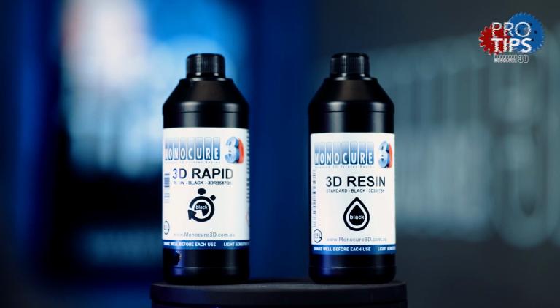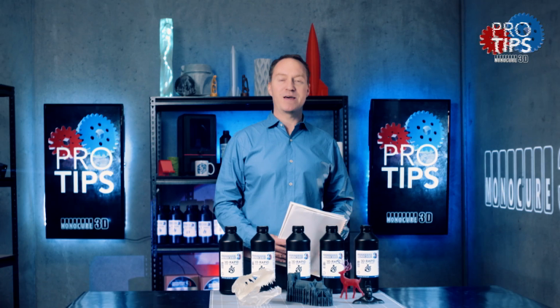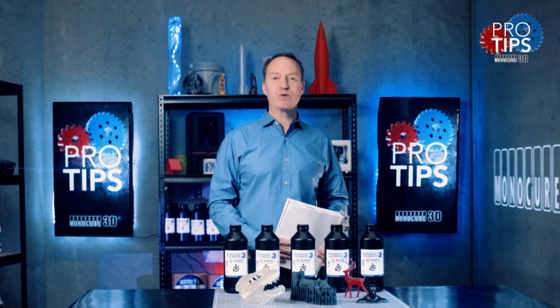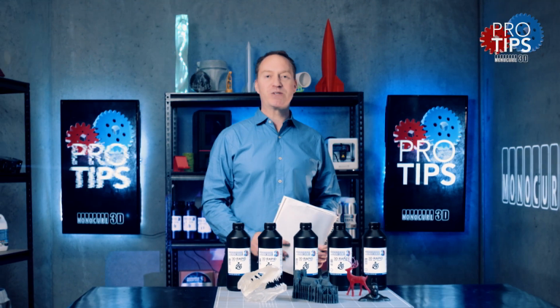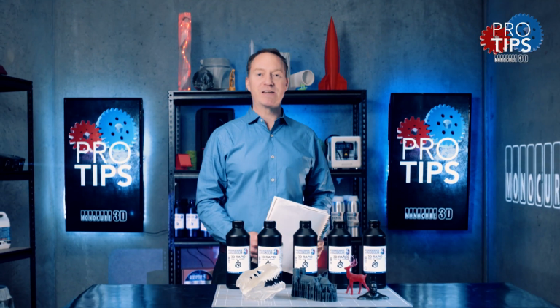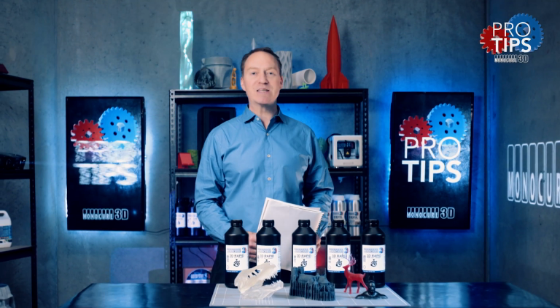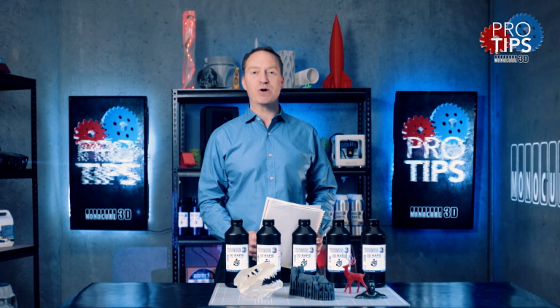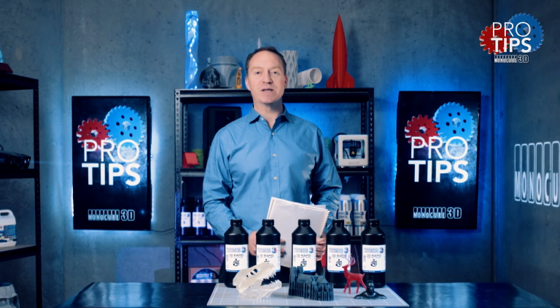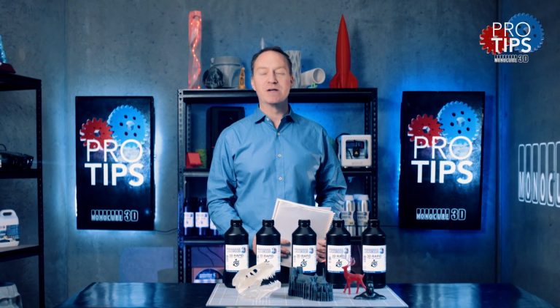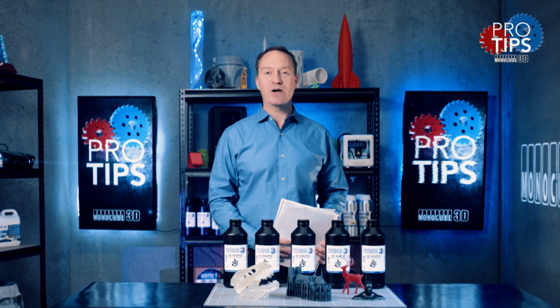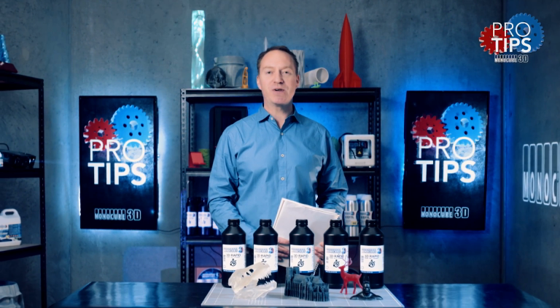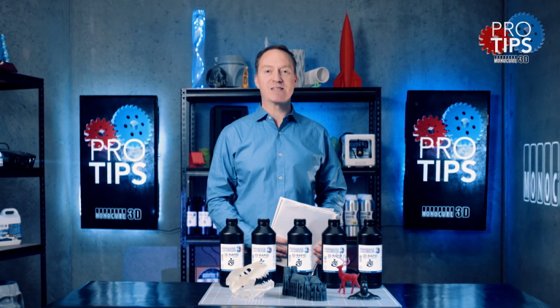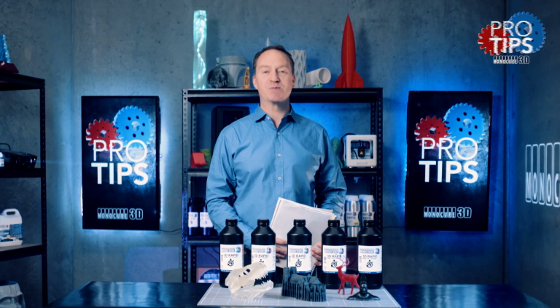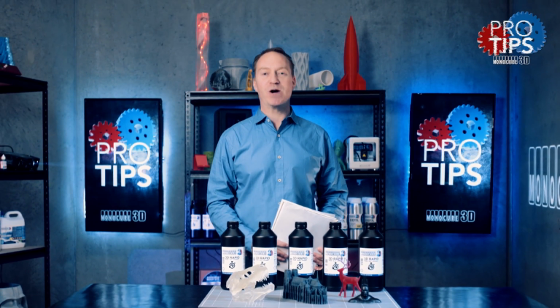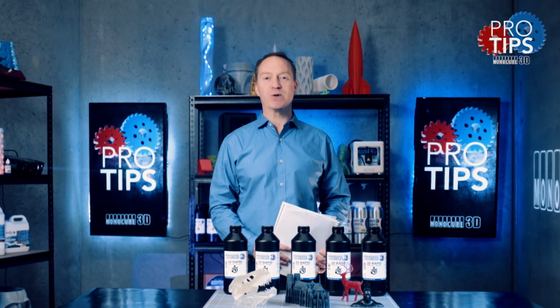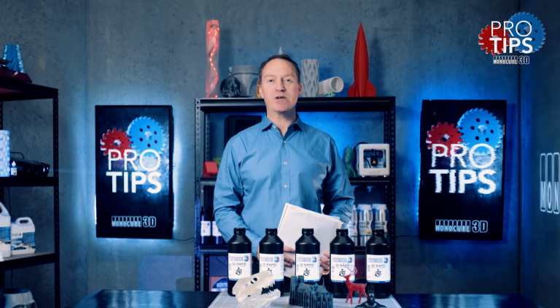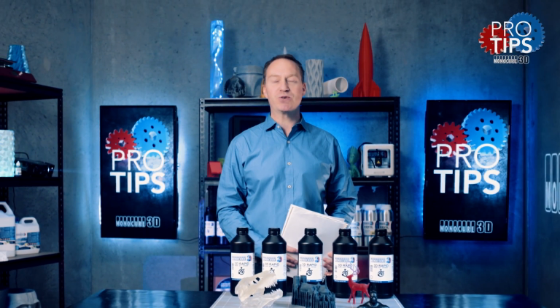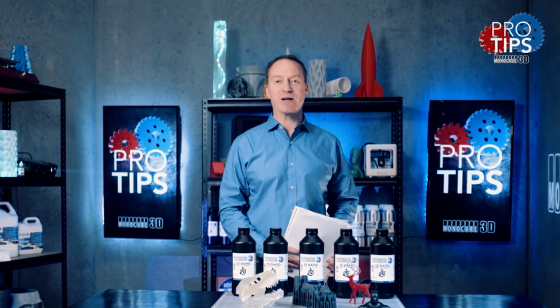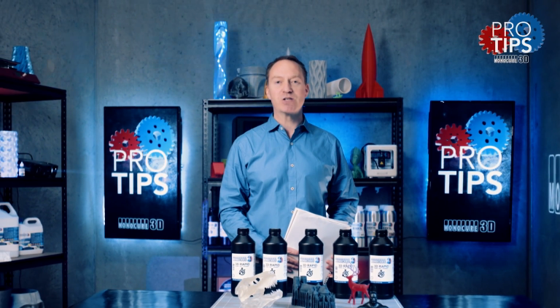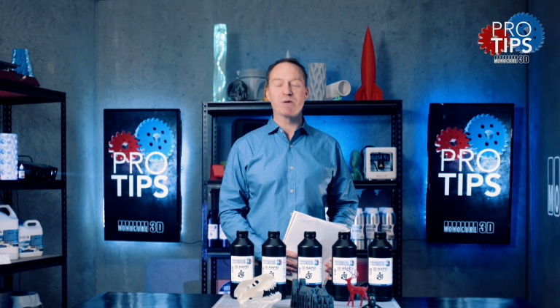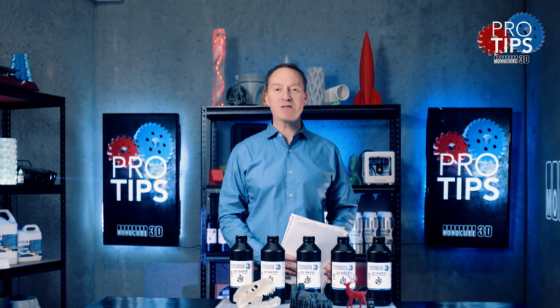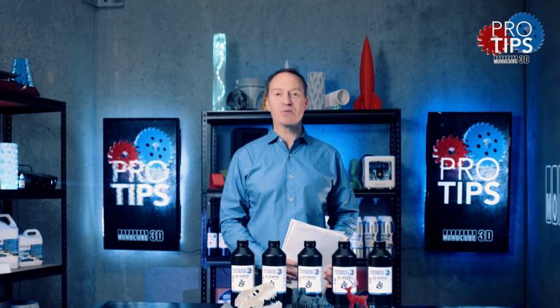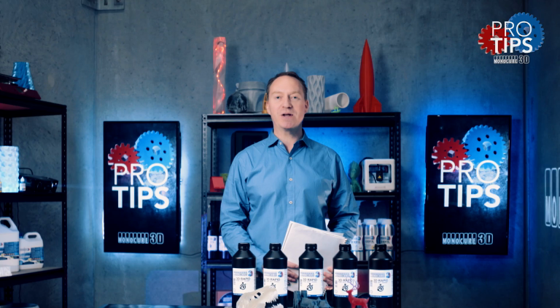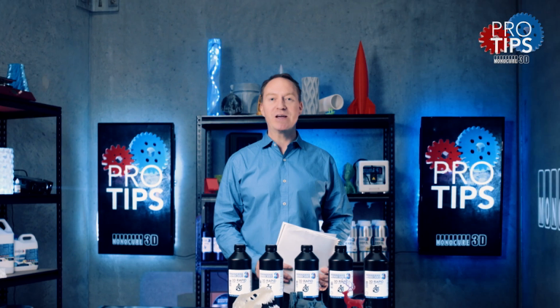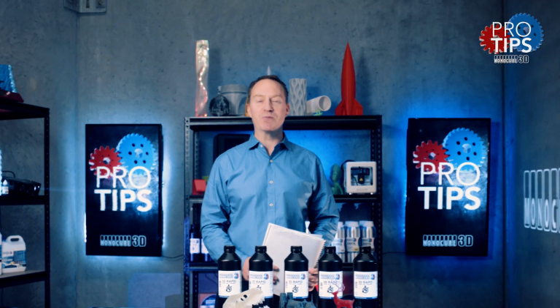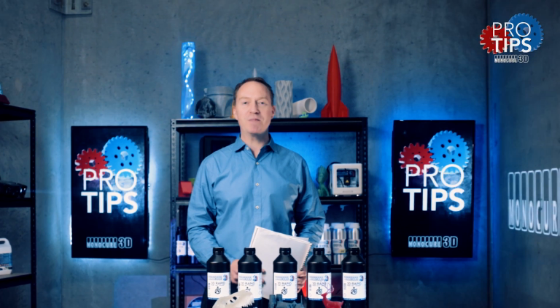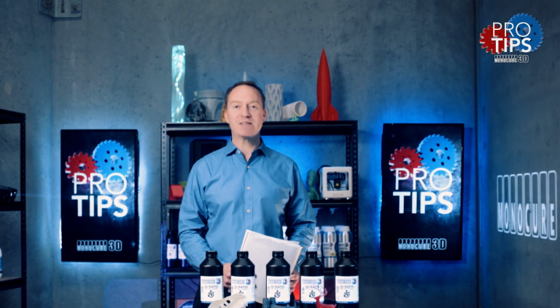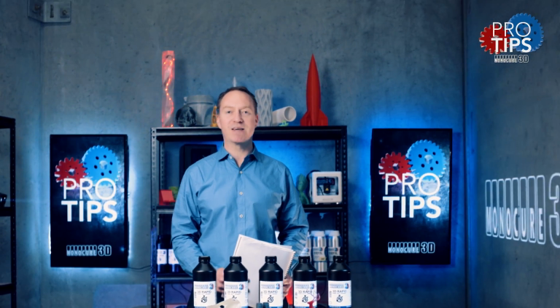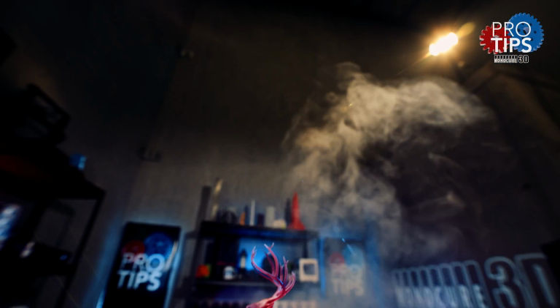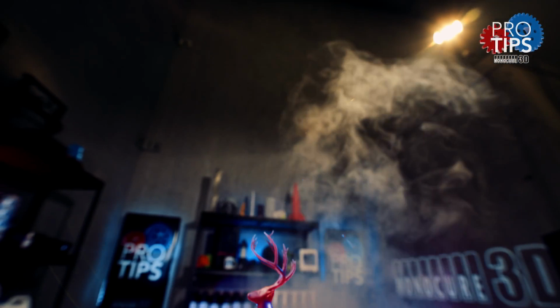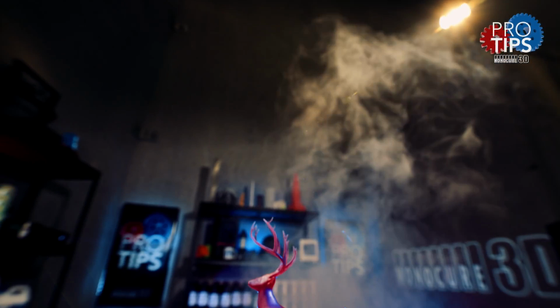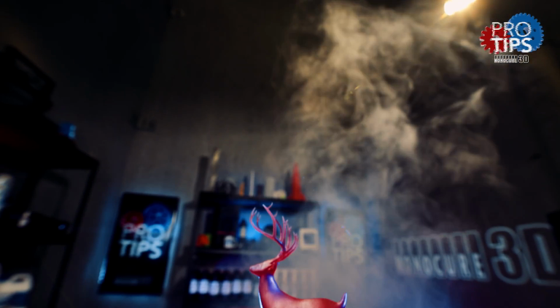Thanks for watching today's pro tip. Don't forget to subscribe to our social channels. But most importantly, remember to keep on the 3D printing.